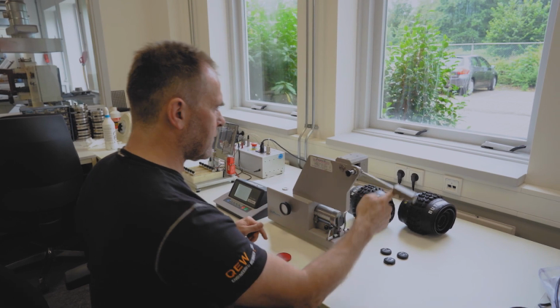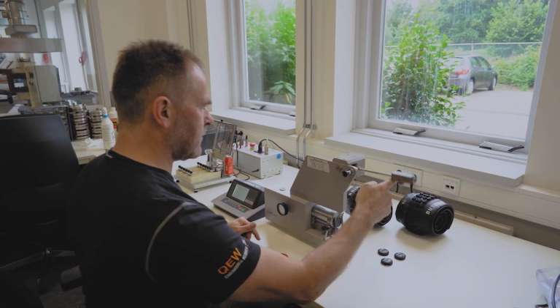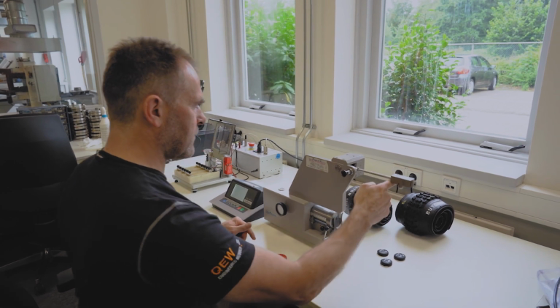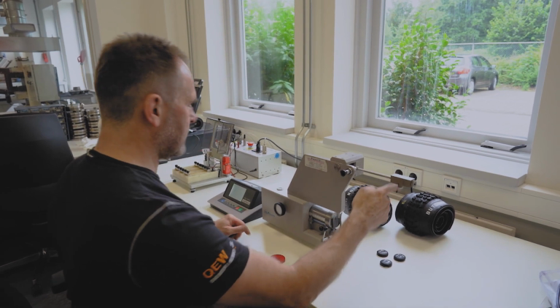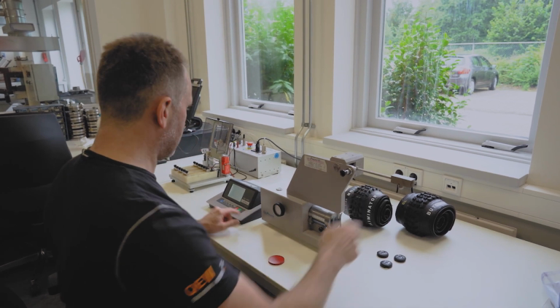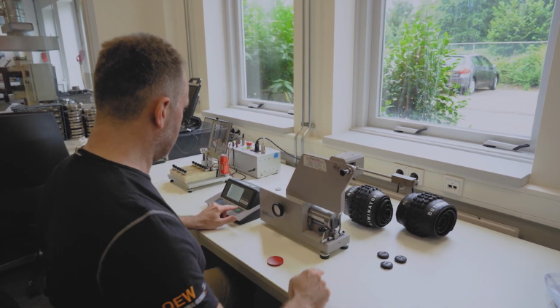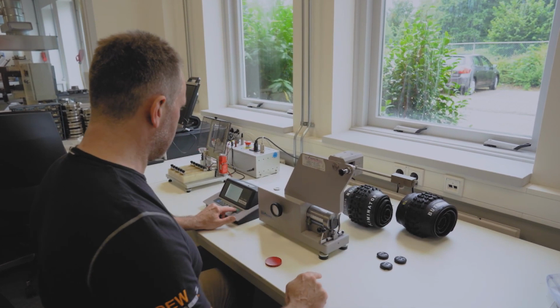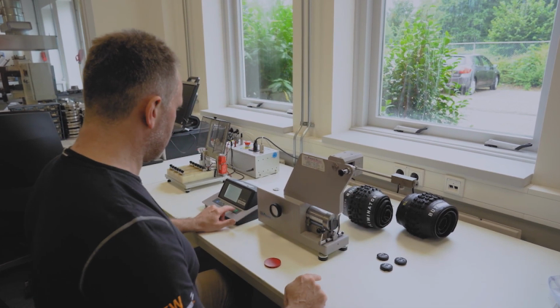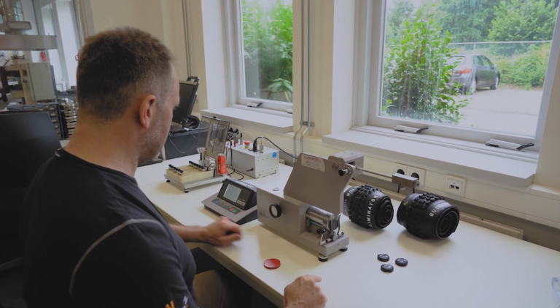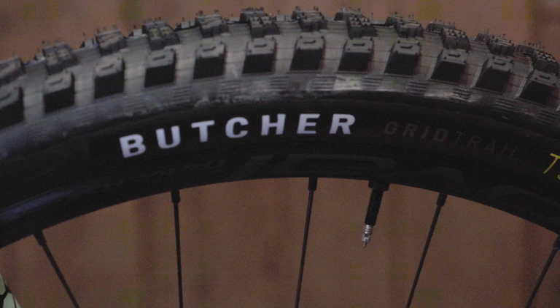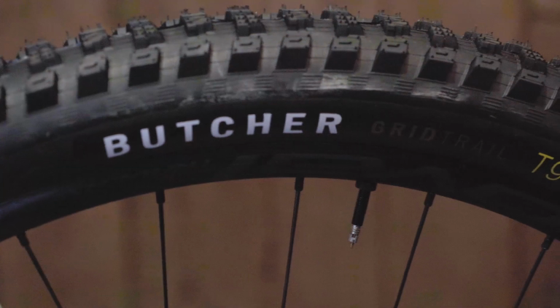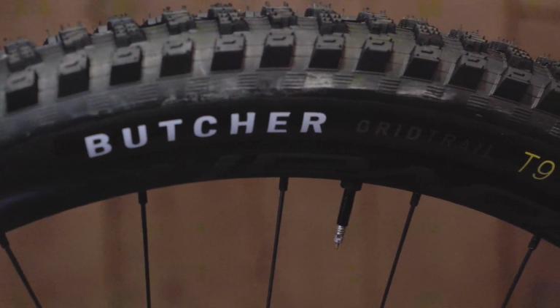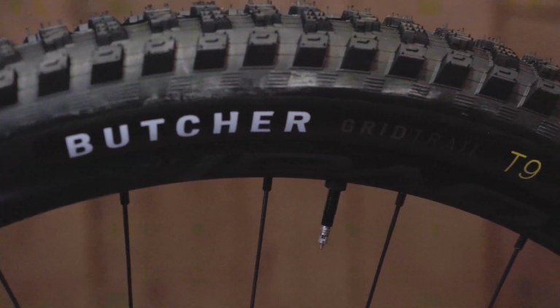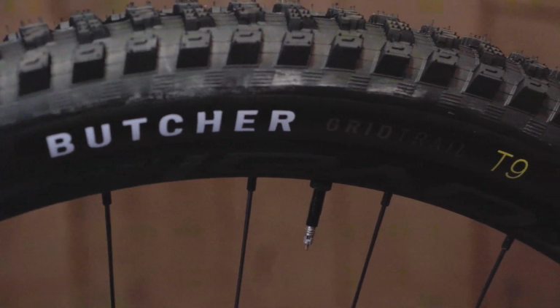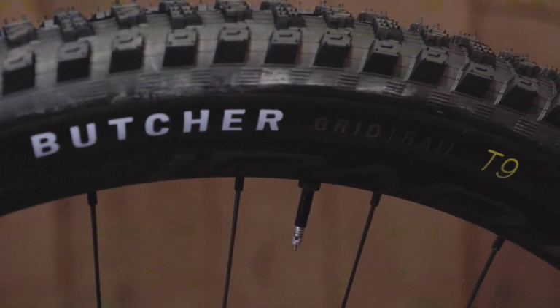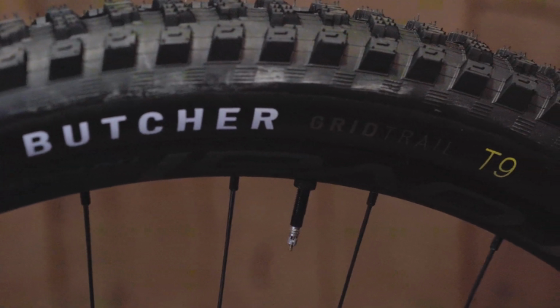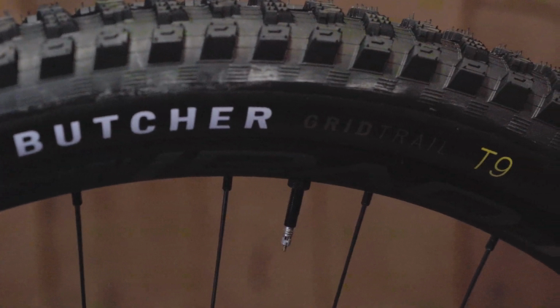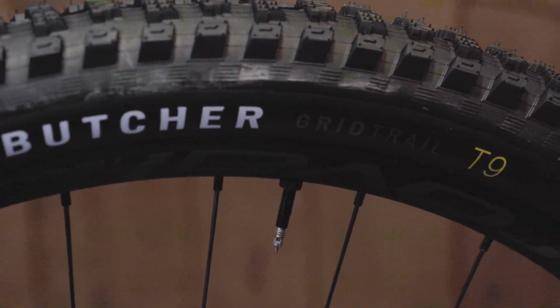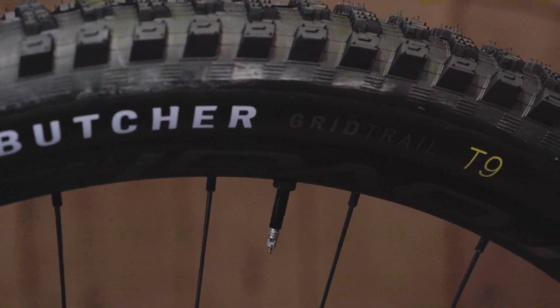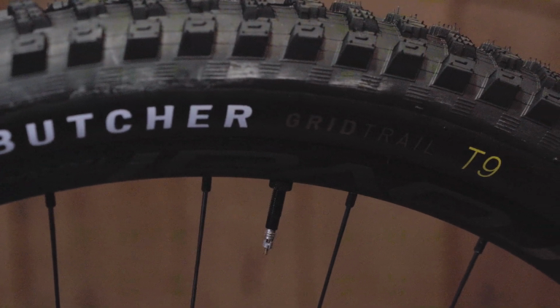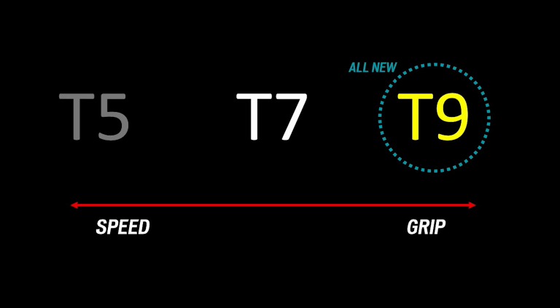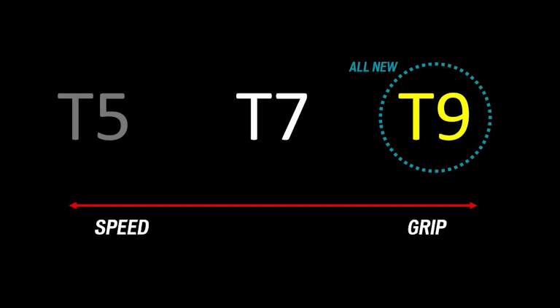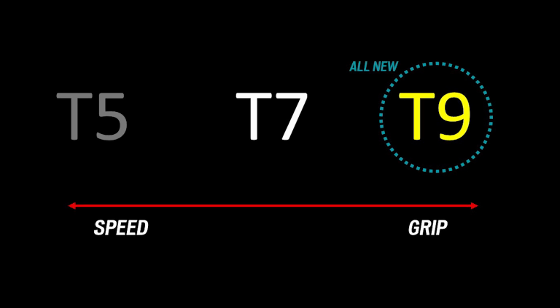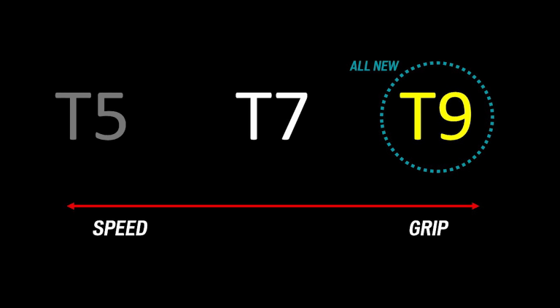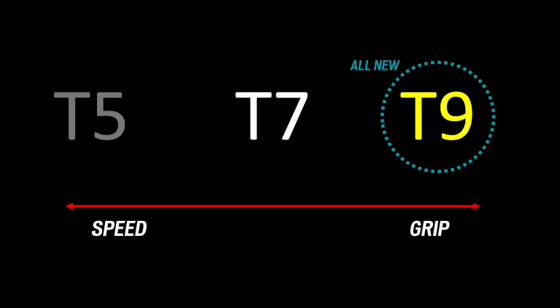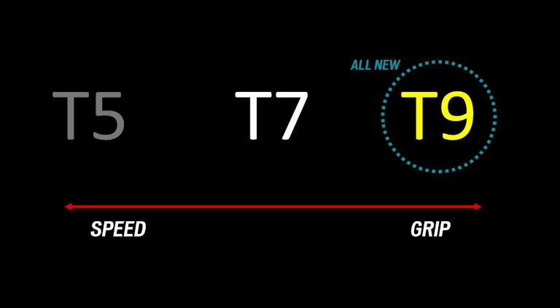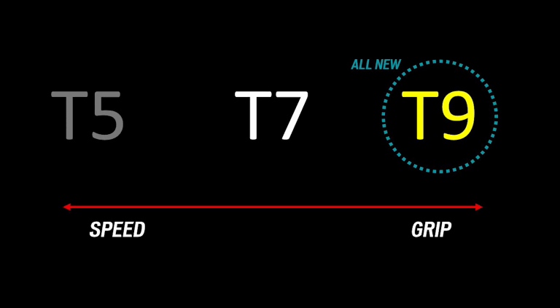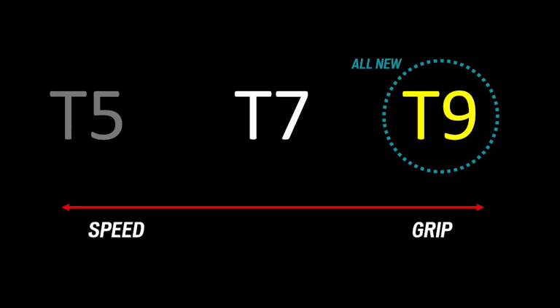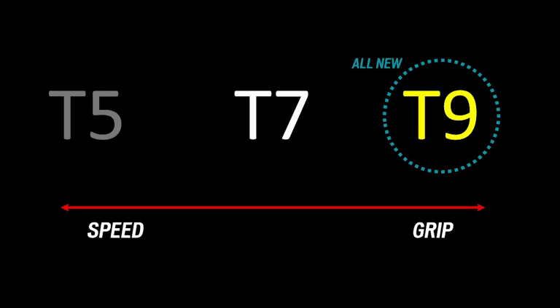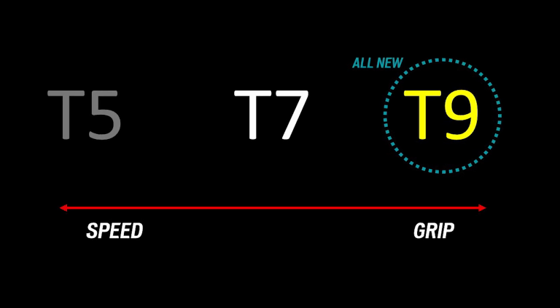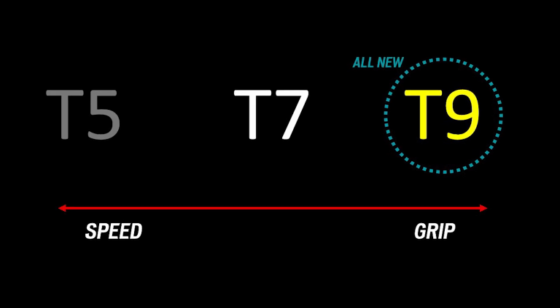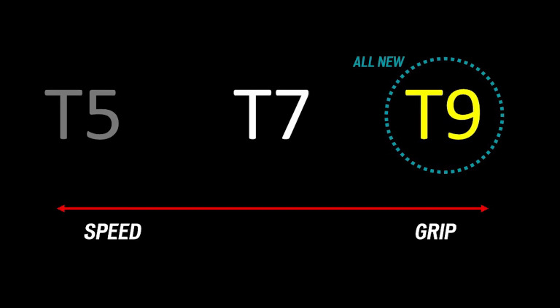Based on these qualities, we produce our compounds, labeled T for tread compound, followed by a number to indicate the level of damping and grip.